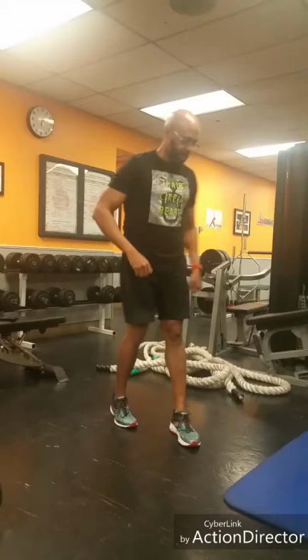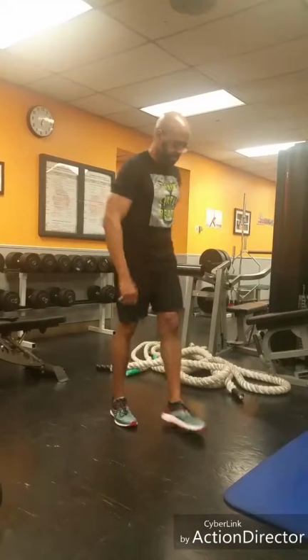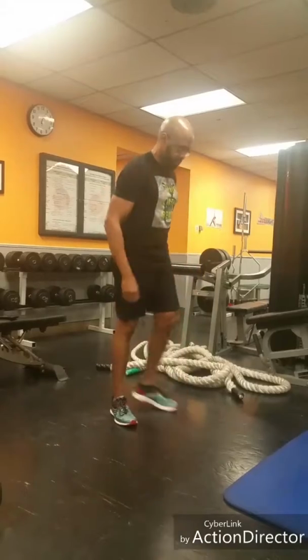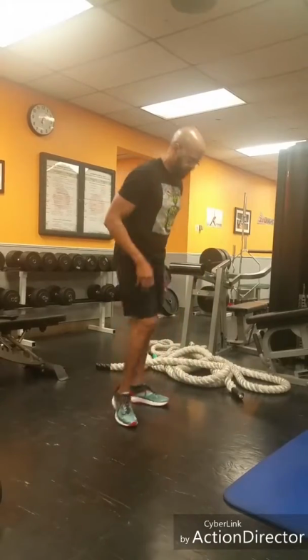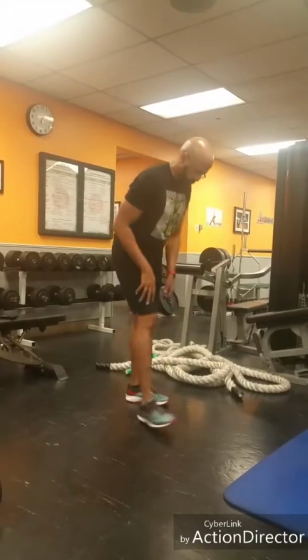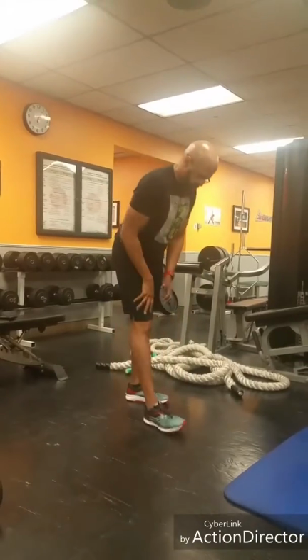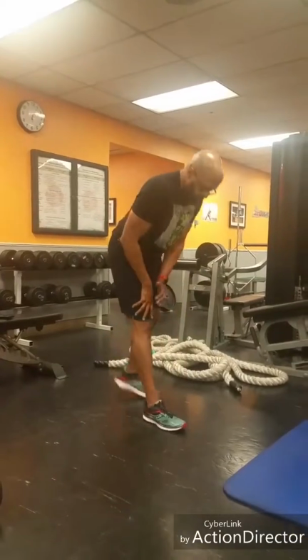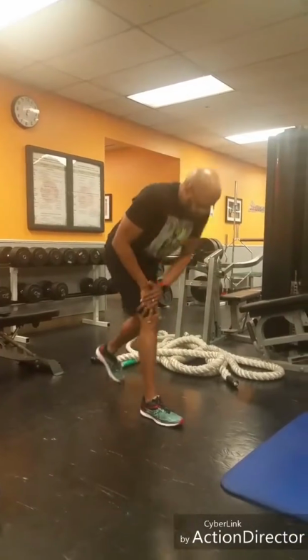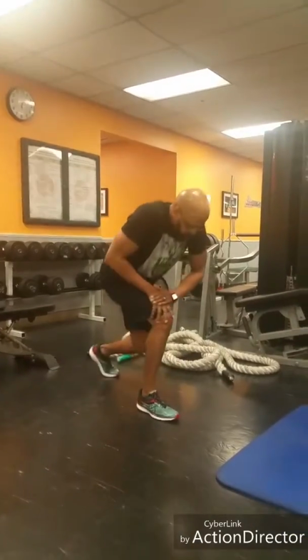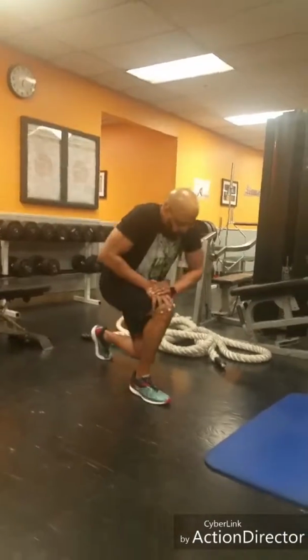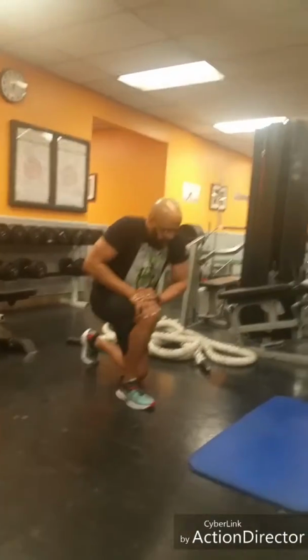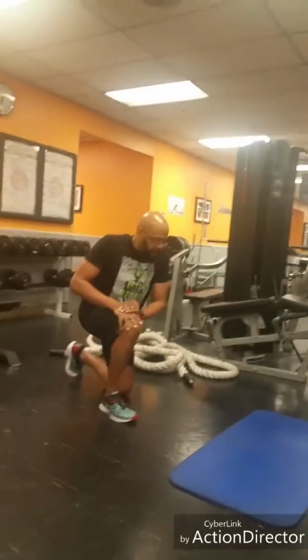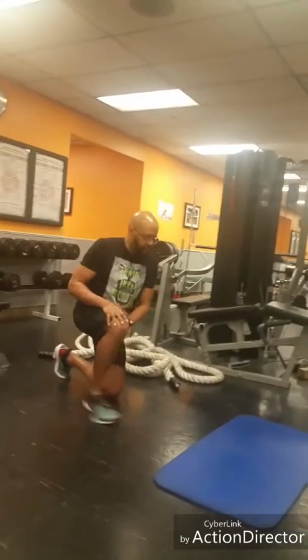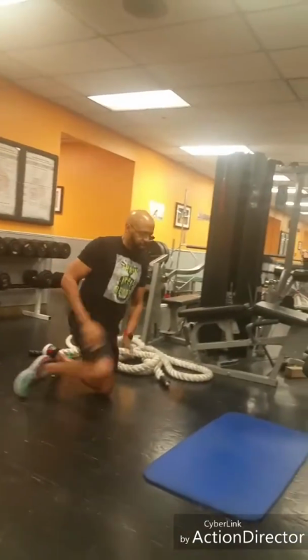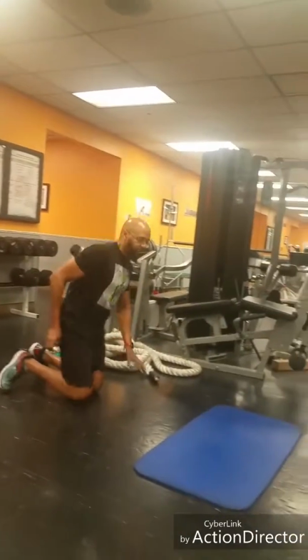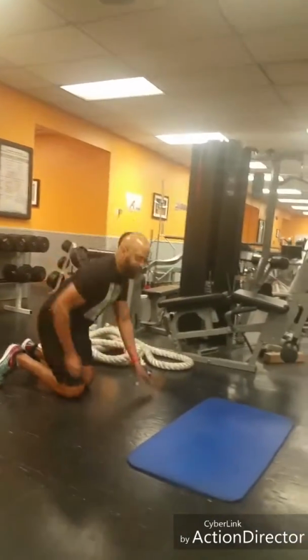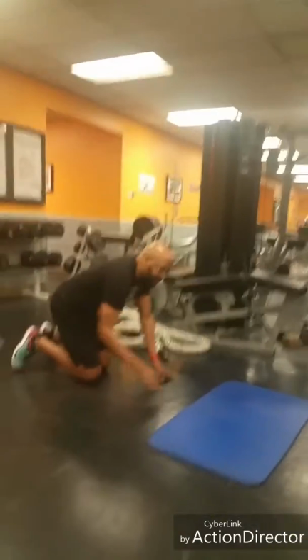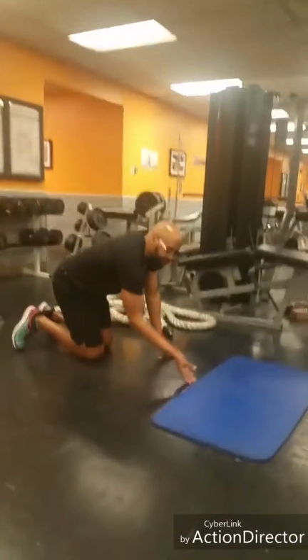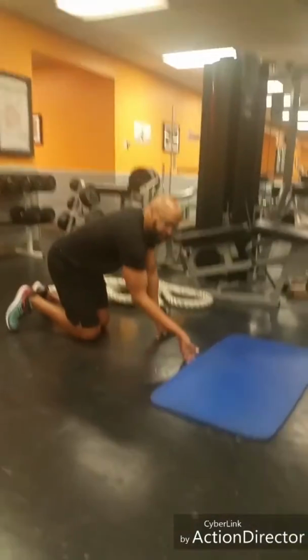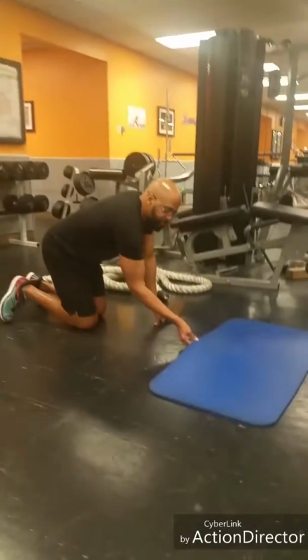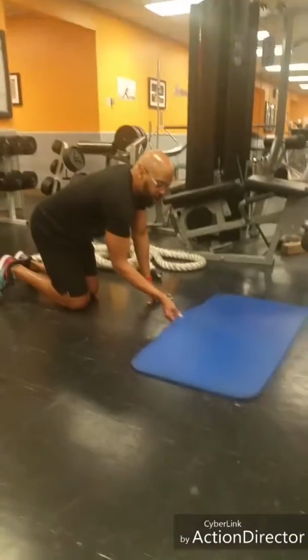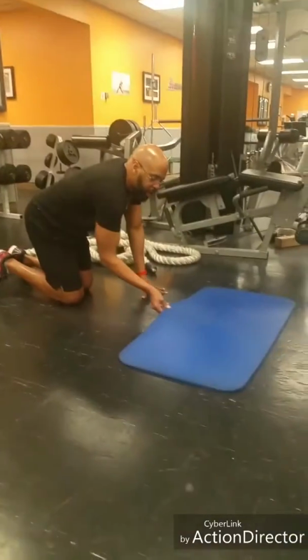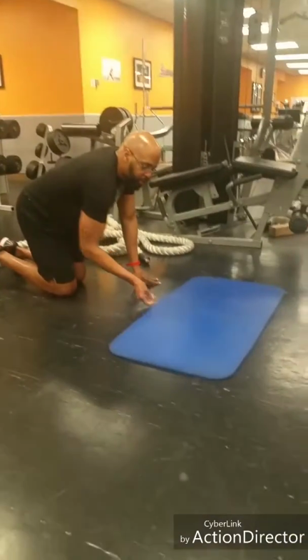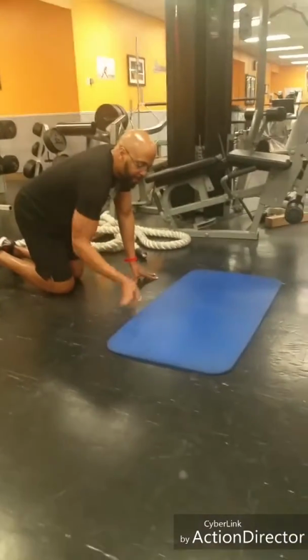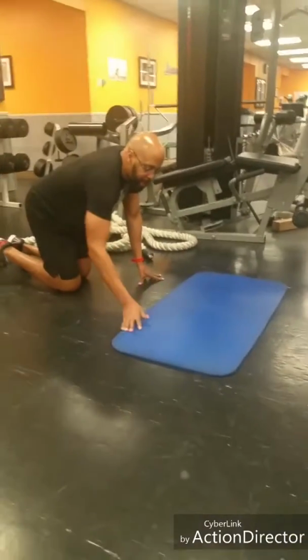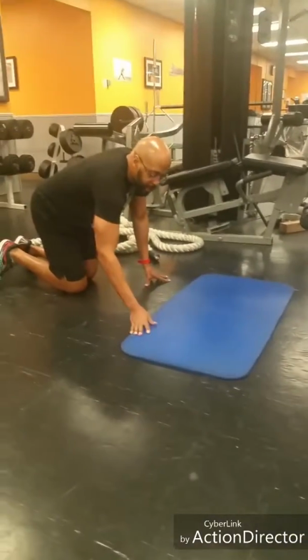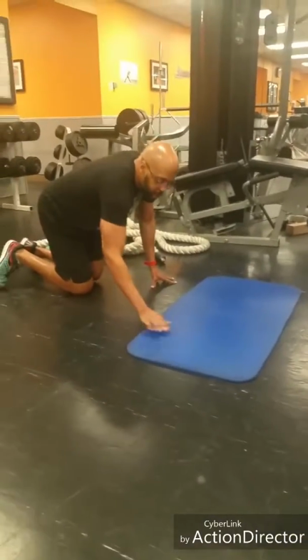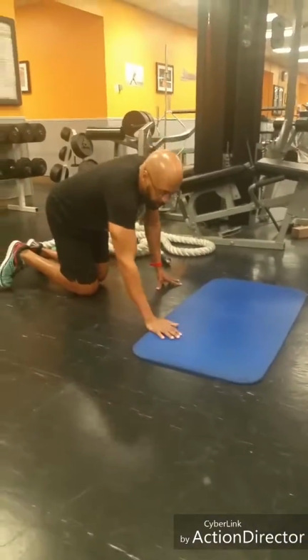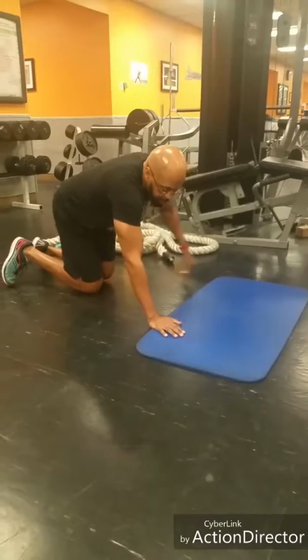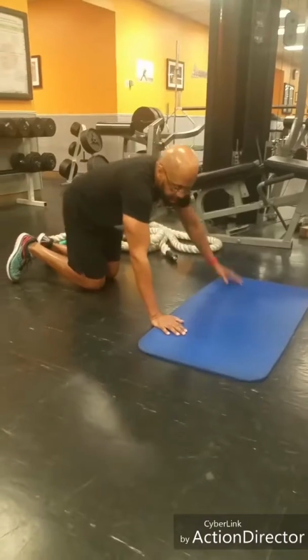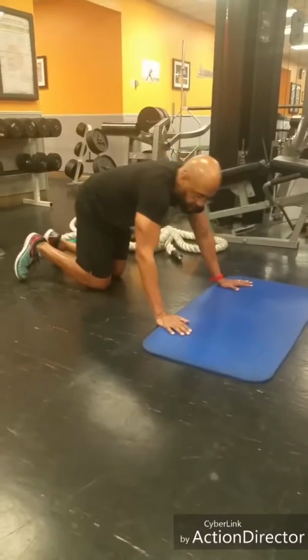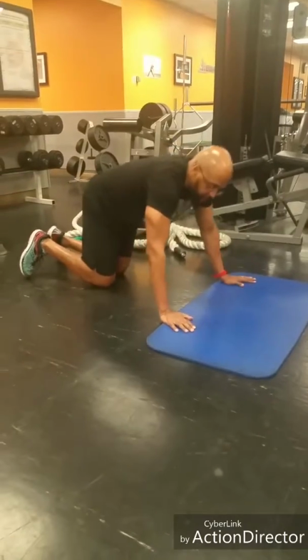Push ups next. You can do modified push ups with a bent knee, military, incline, or decline.